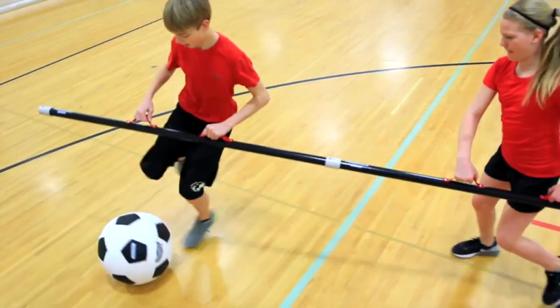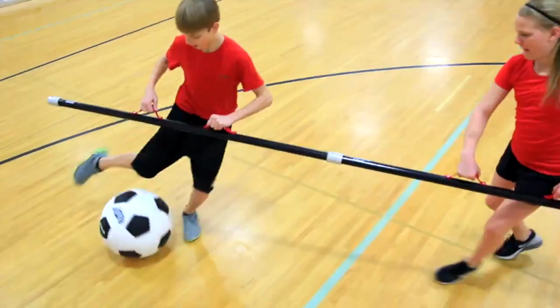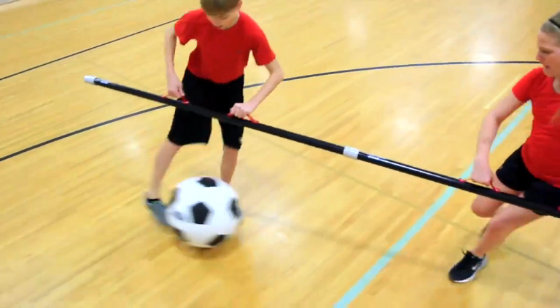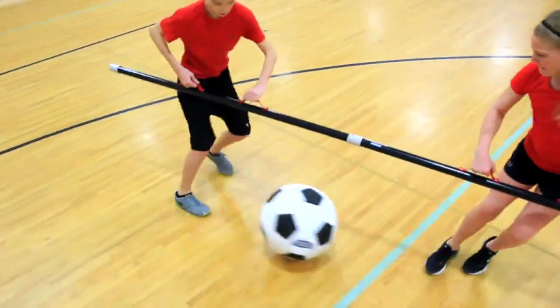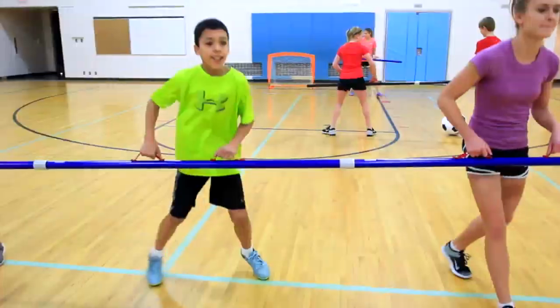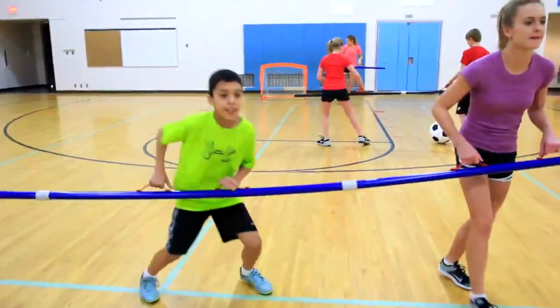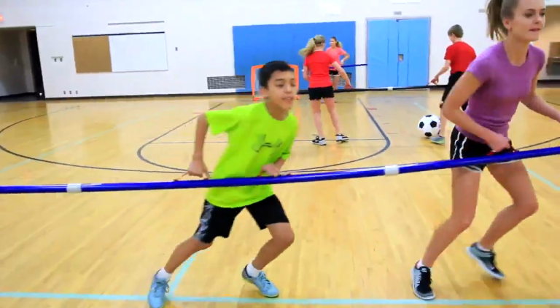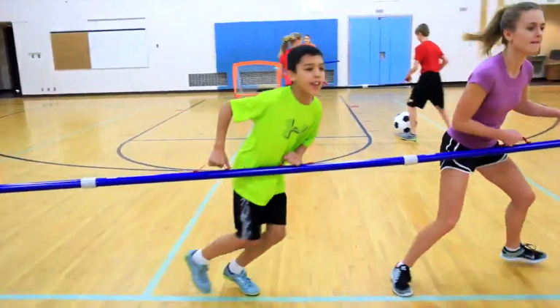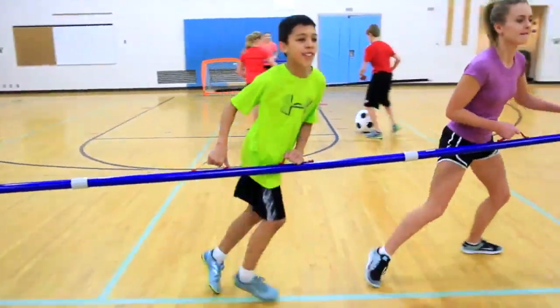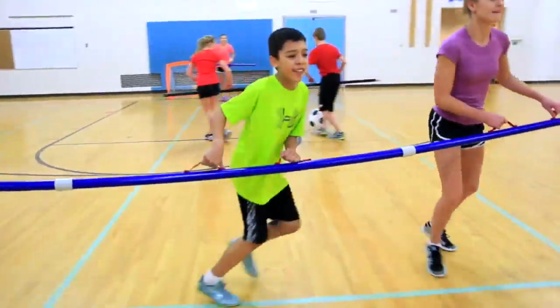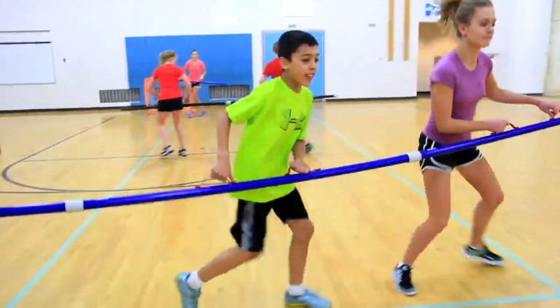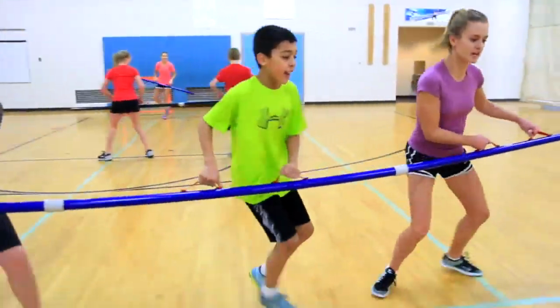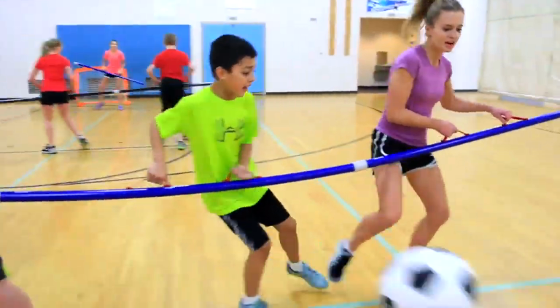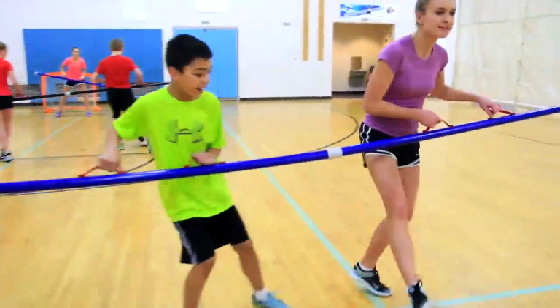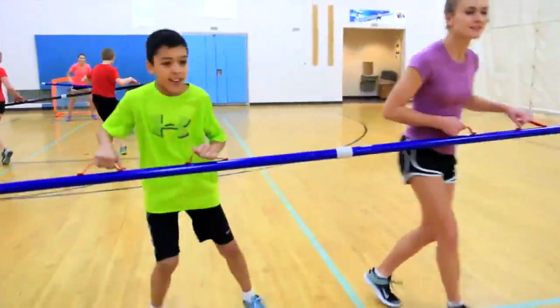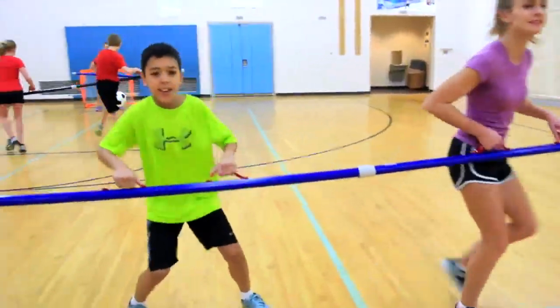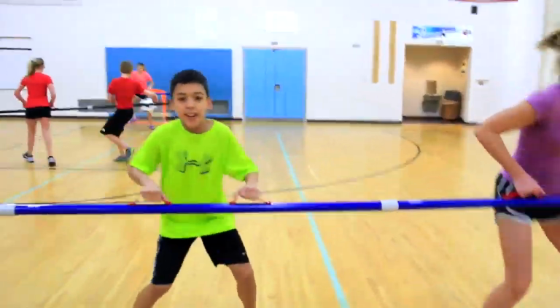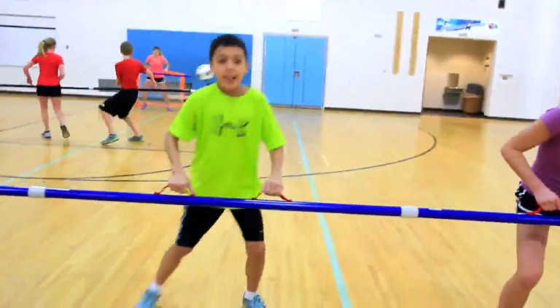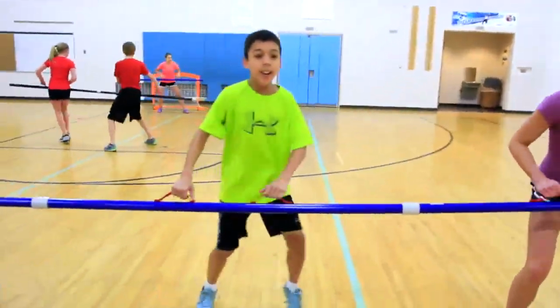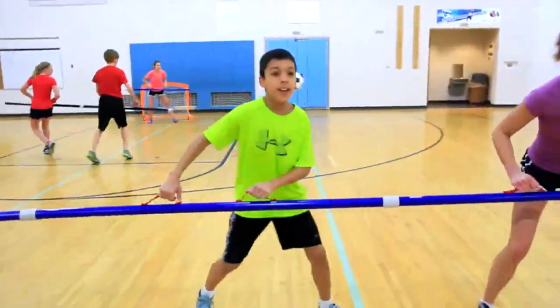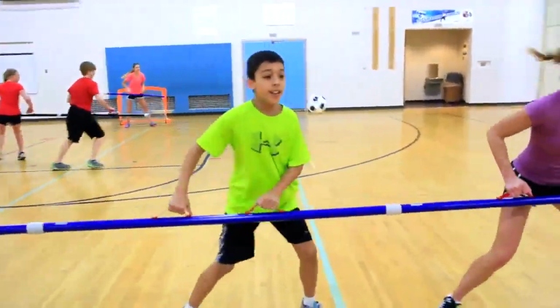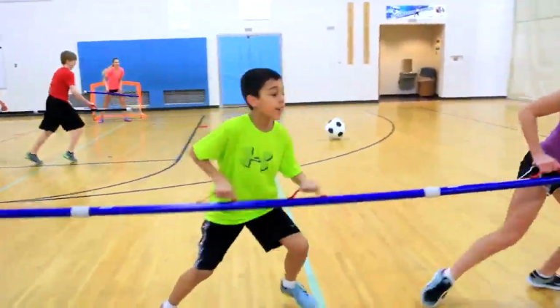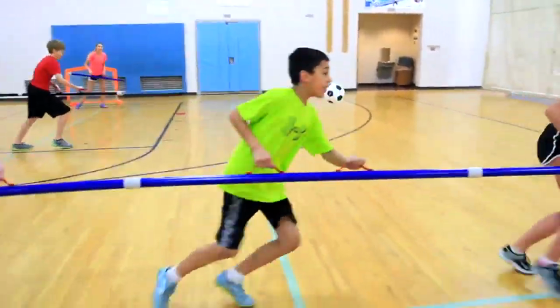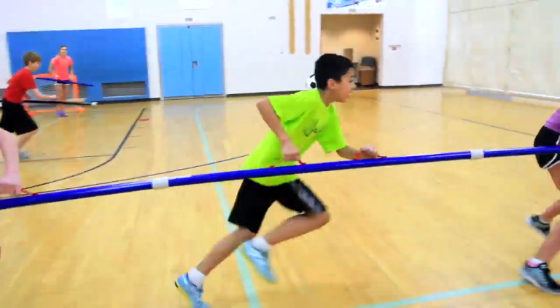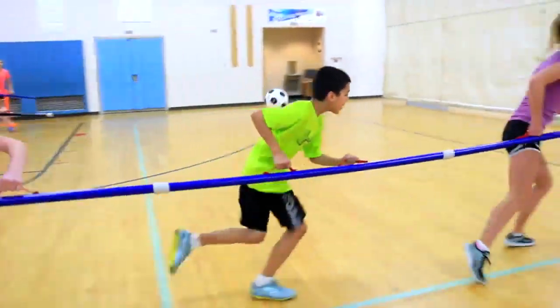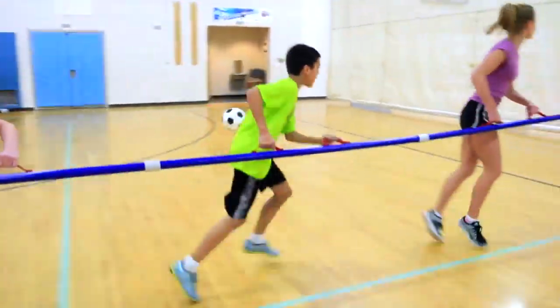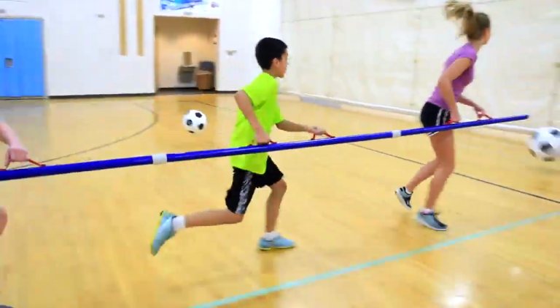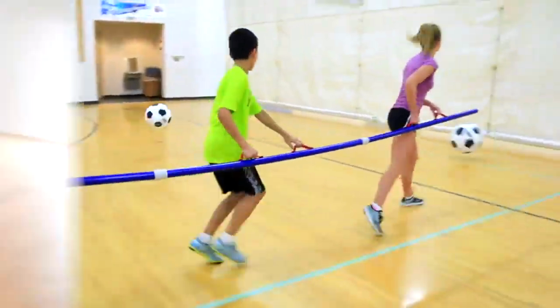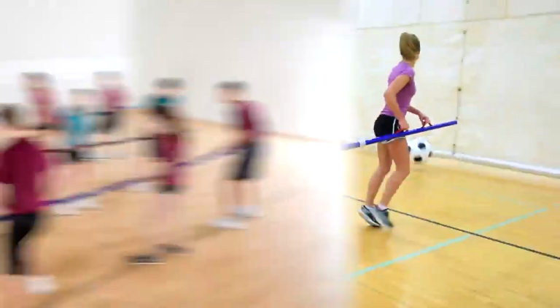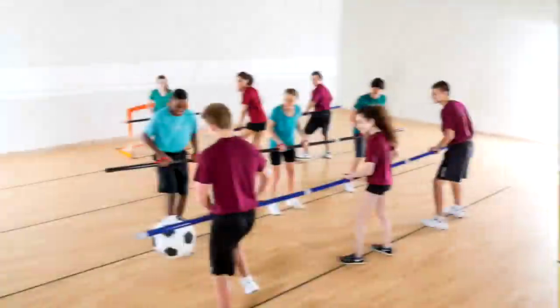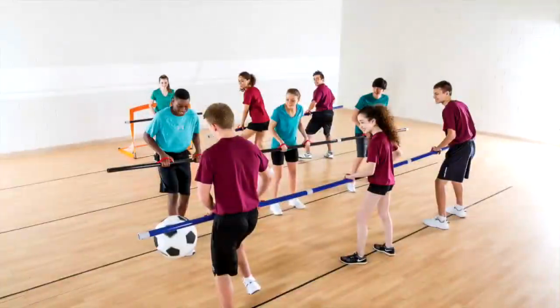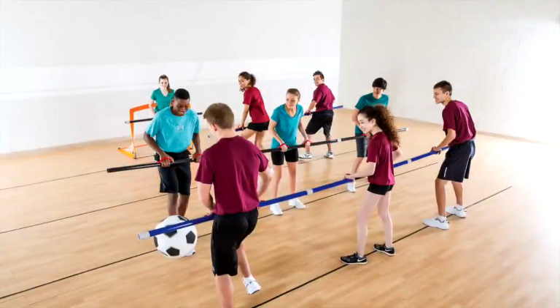Score big while improving teamwork and communication. Action Synchro Ball, only from Gopher.